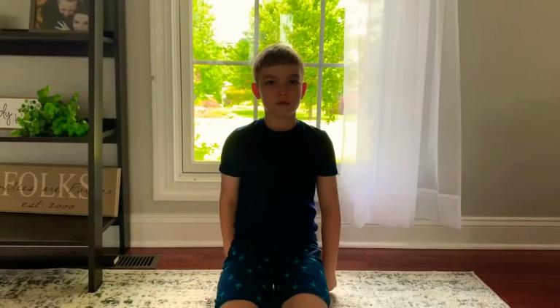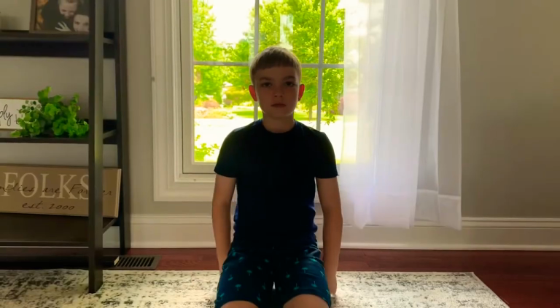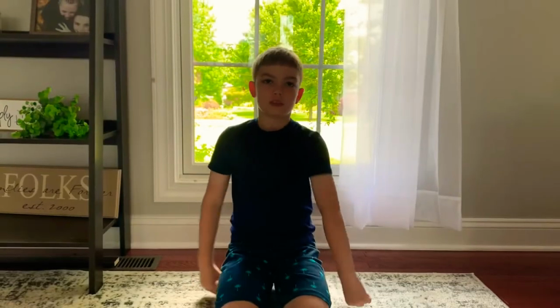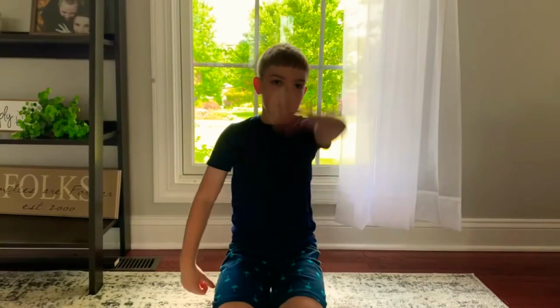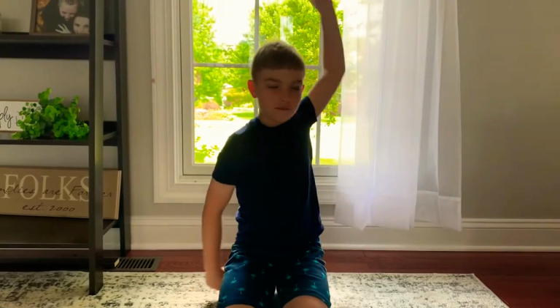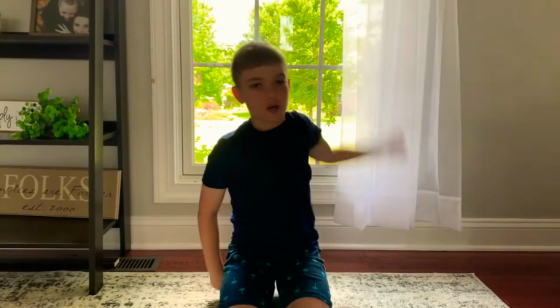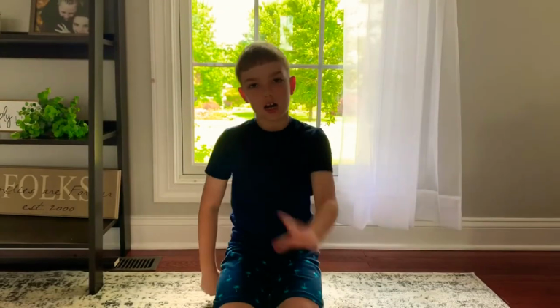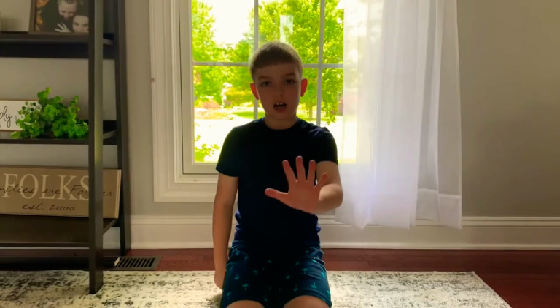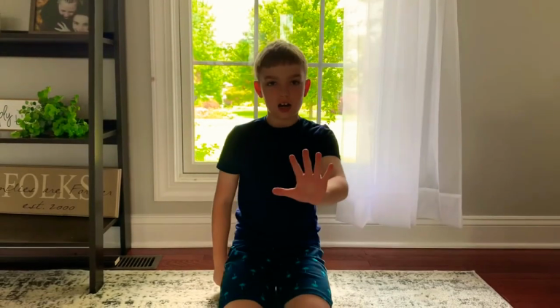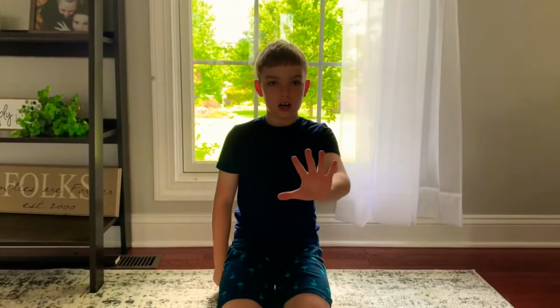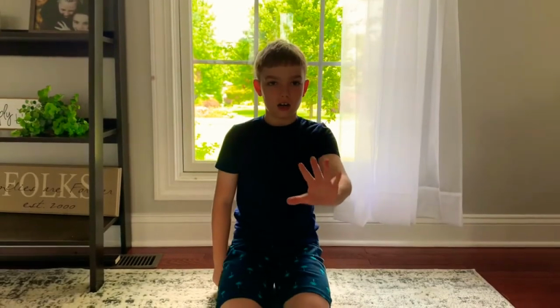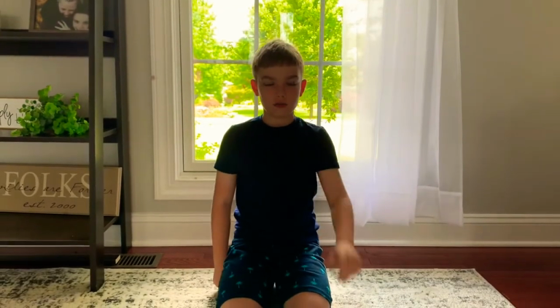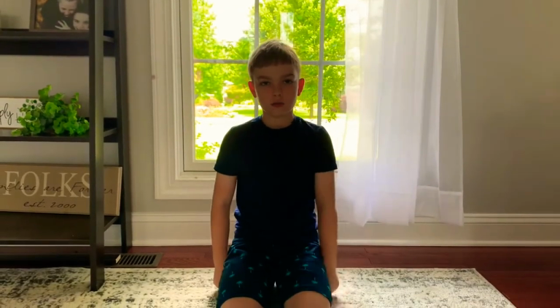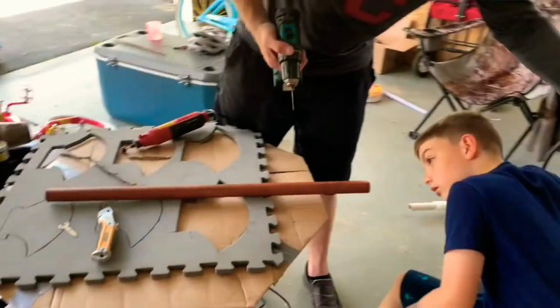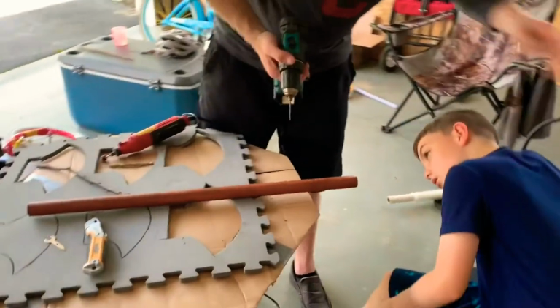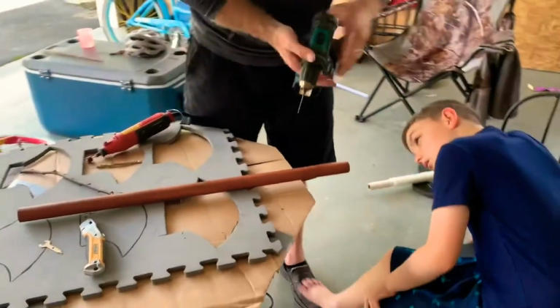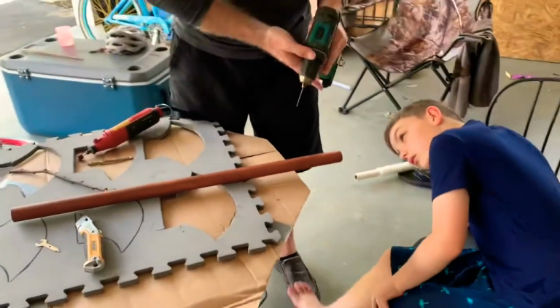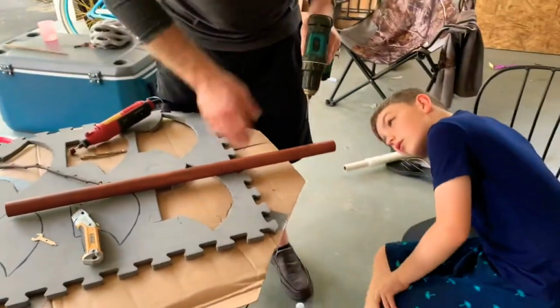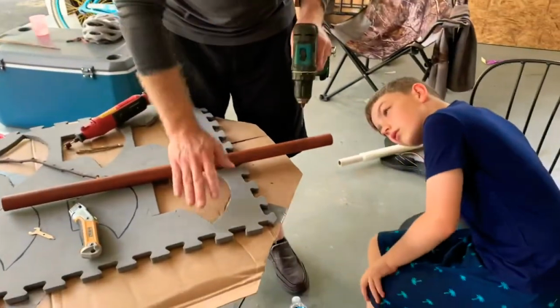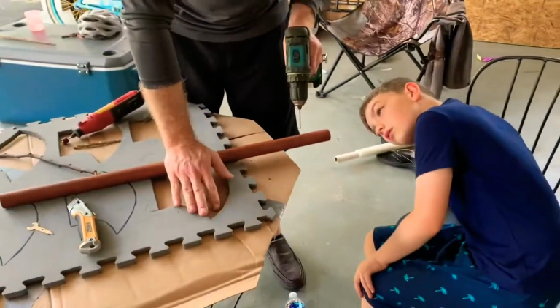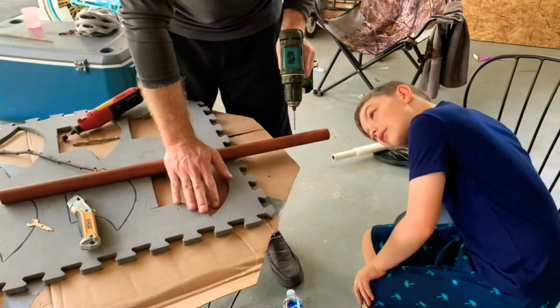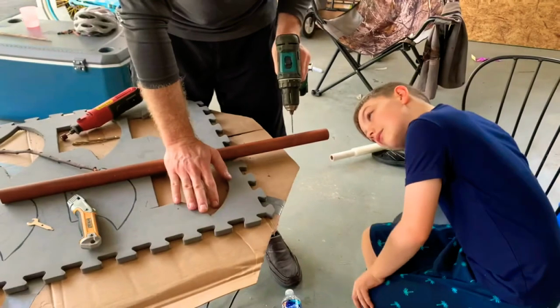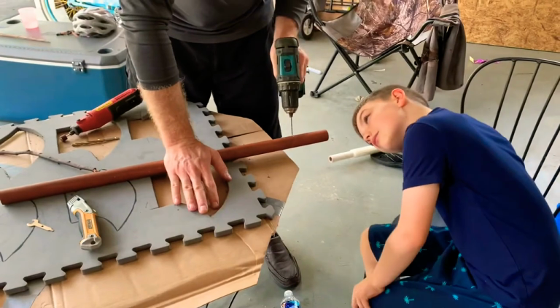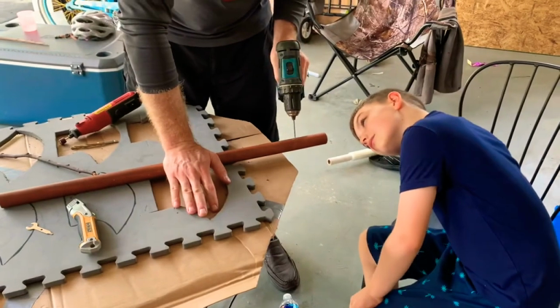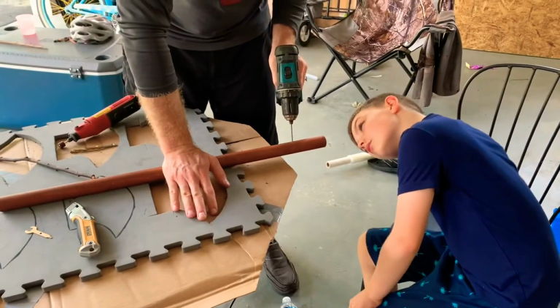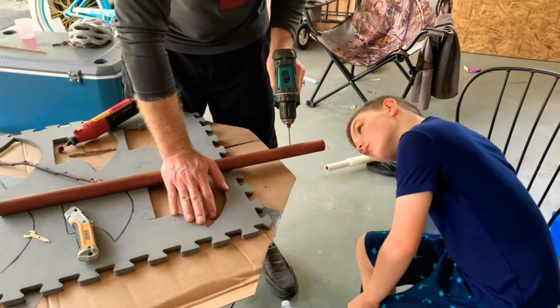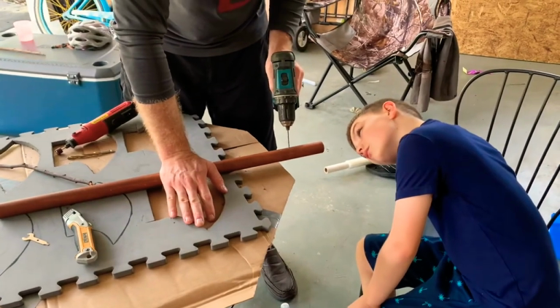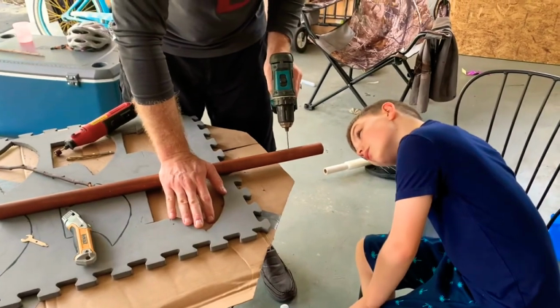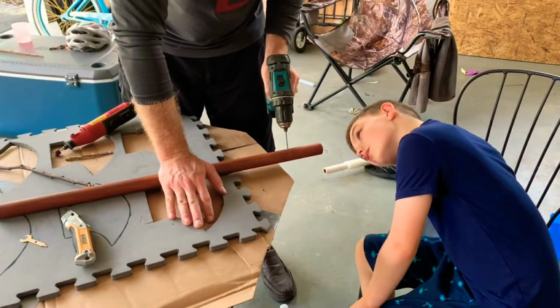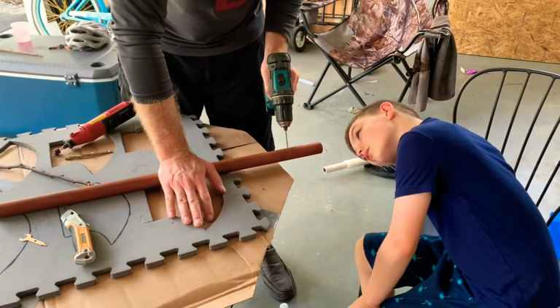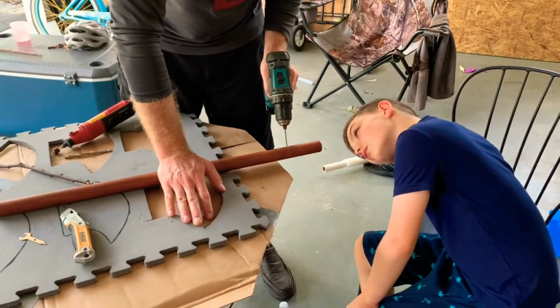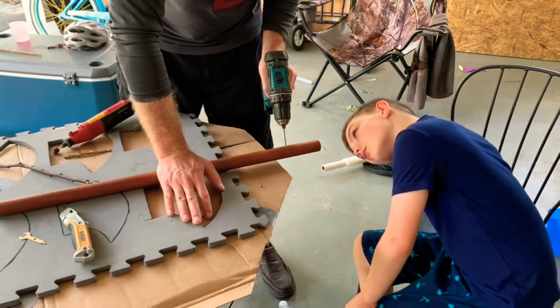Step 5. Now we're drilling a hole to put the support rods in.